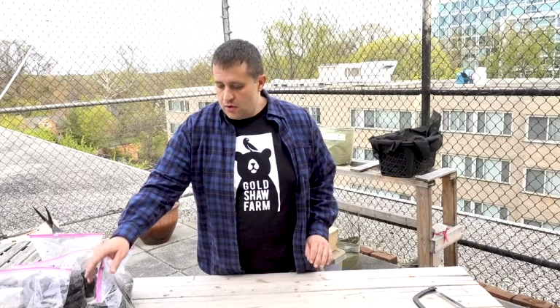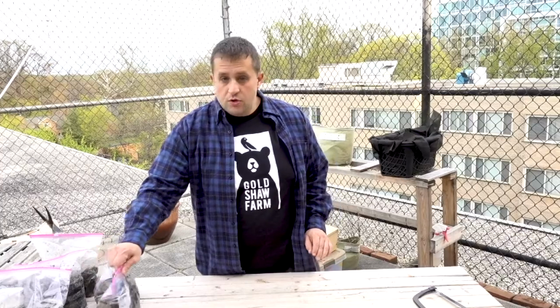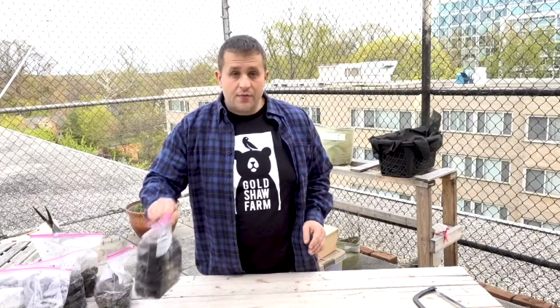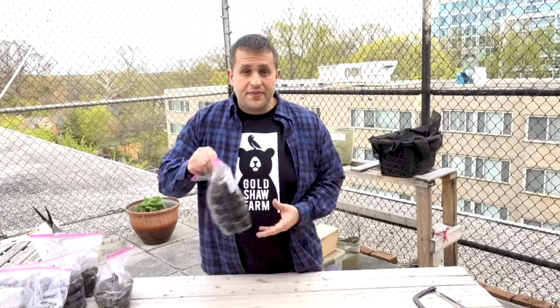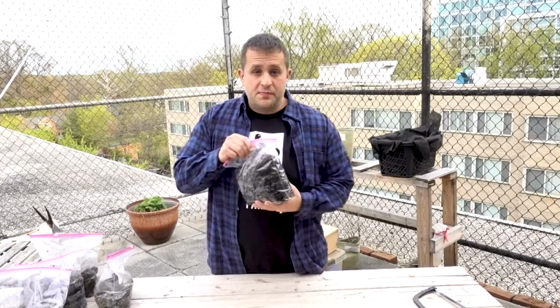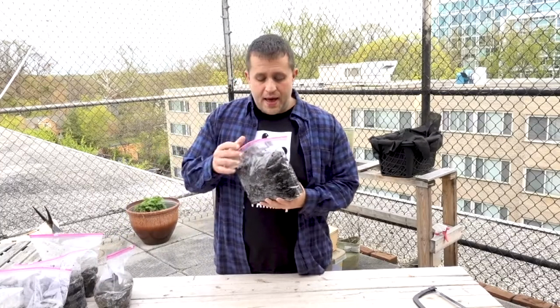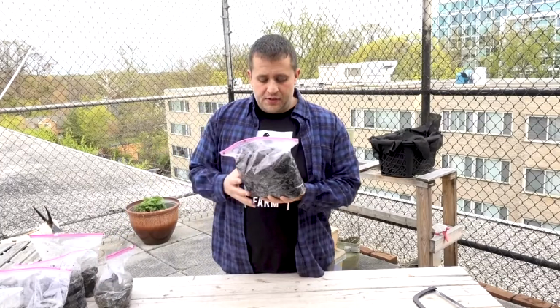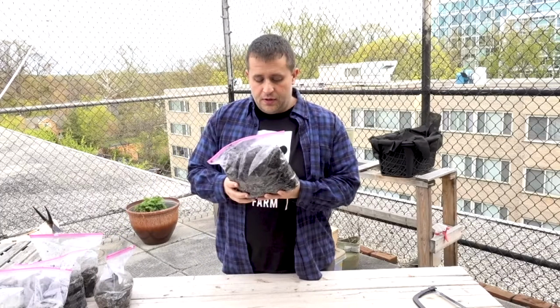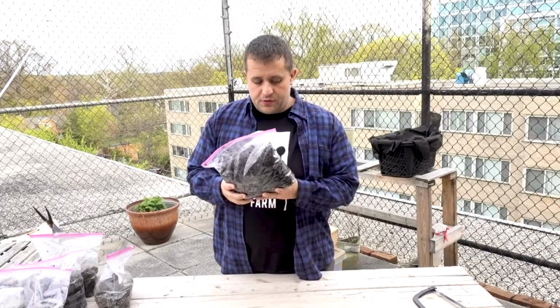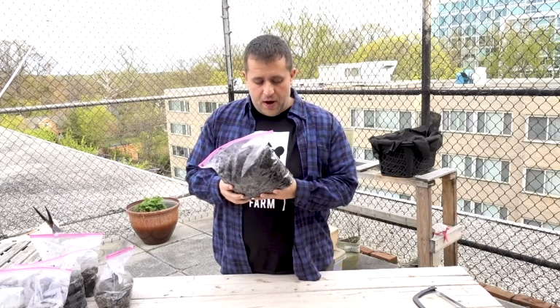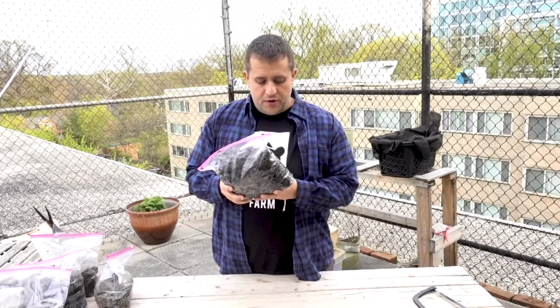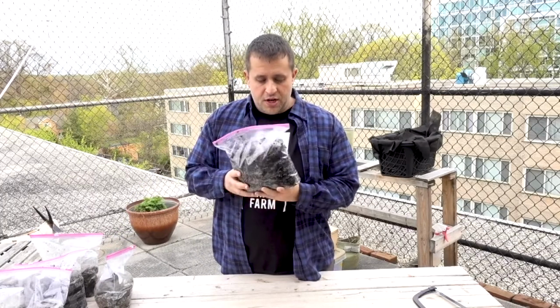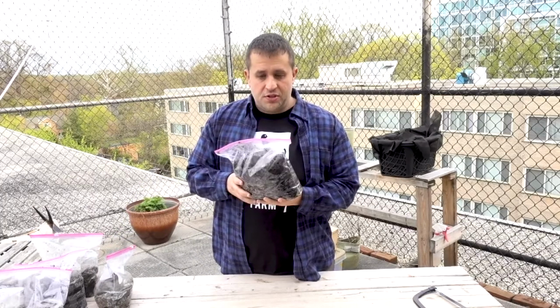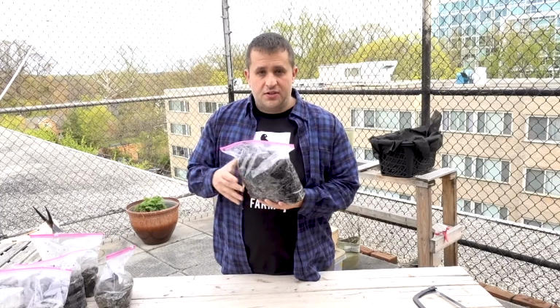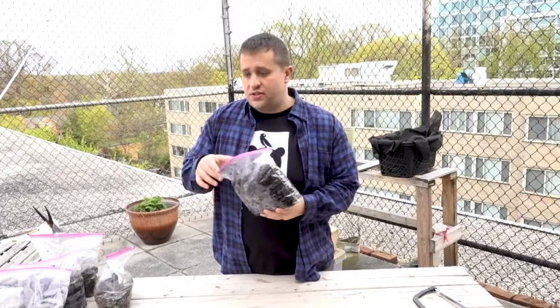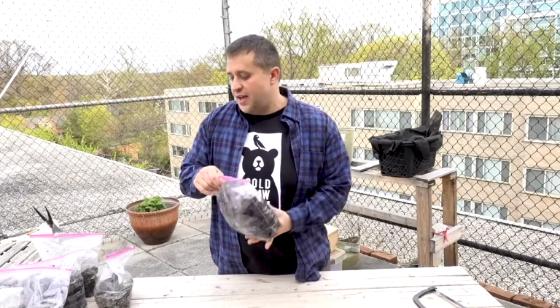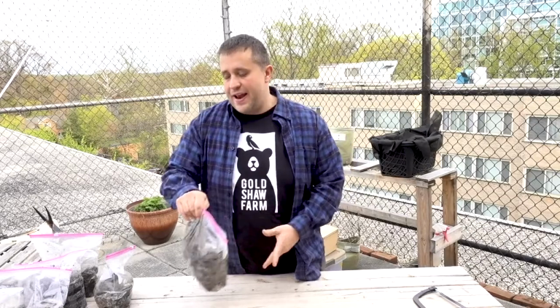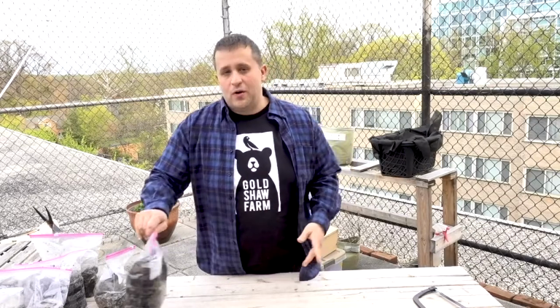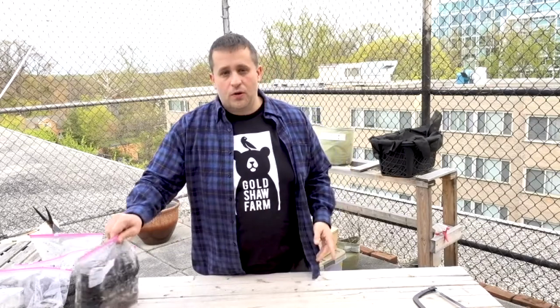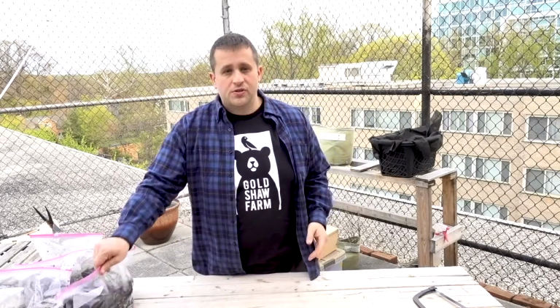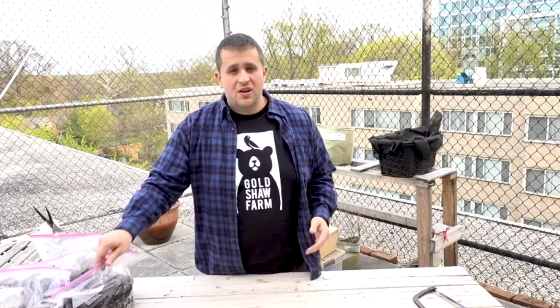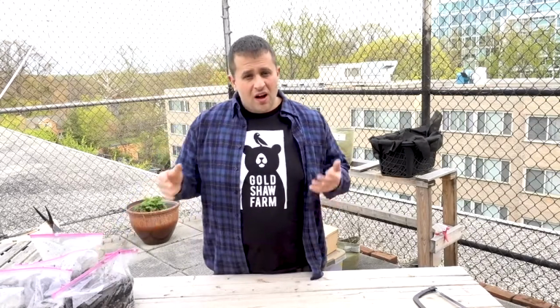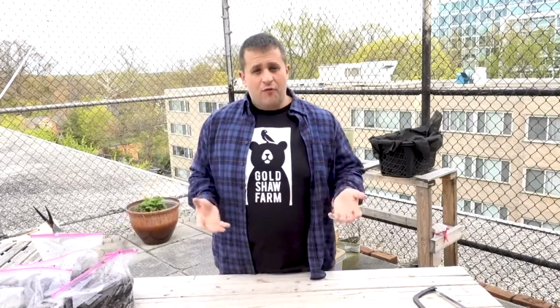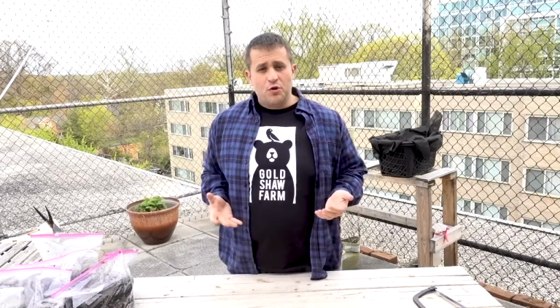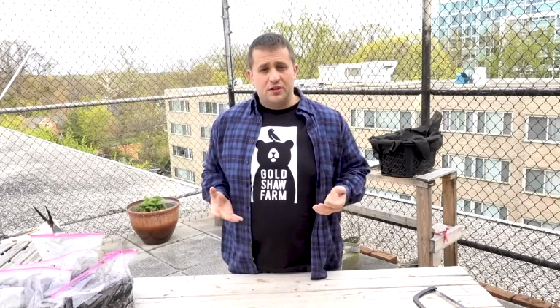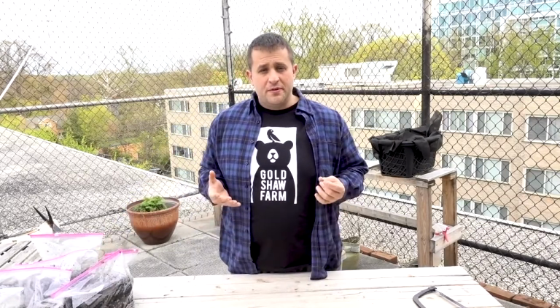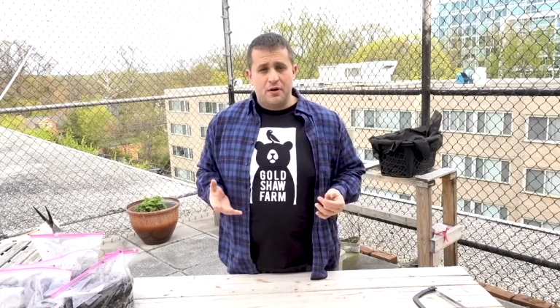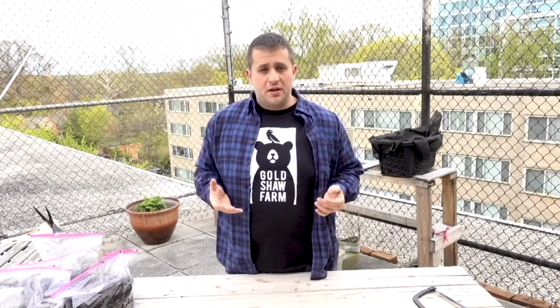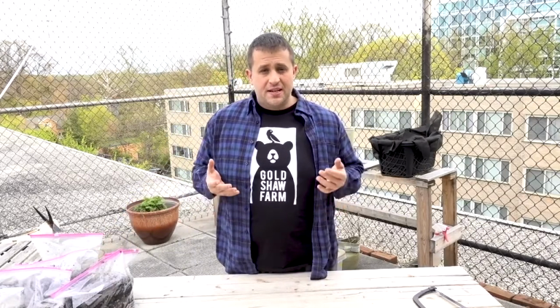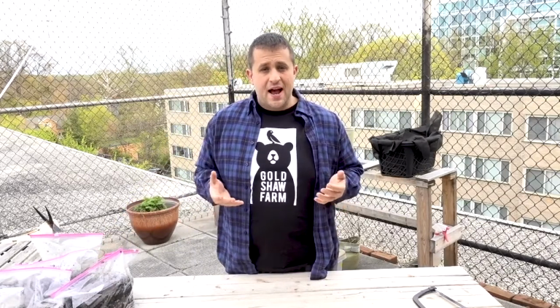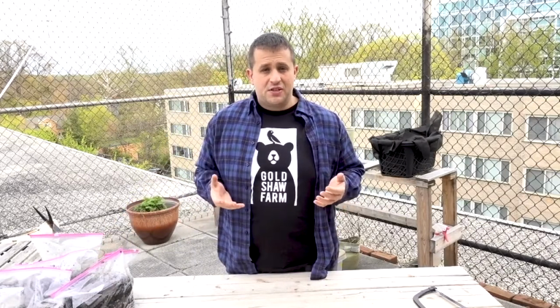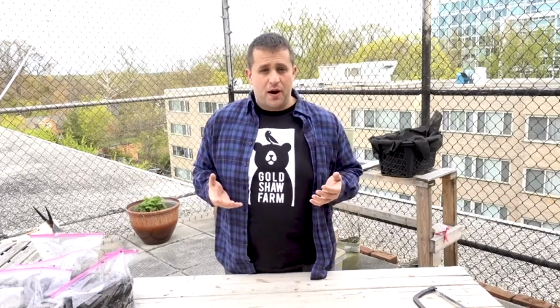So I've got these bags of sprouted chestnuts and acorns. Unfortunately, the butternuts did not sprout.